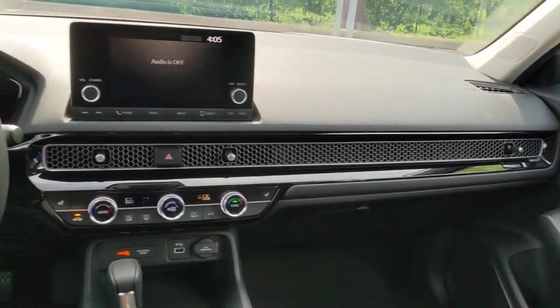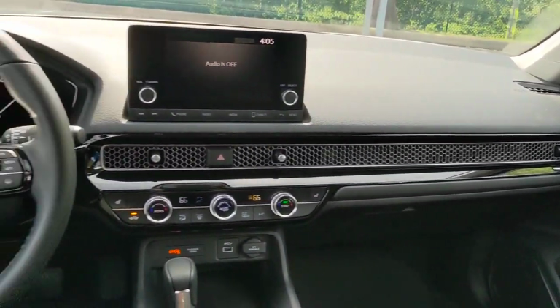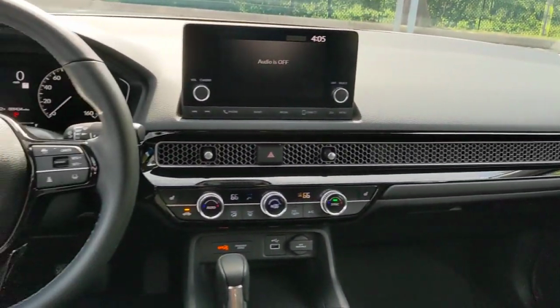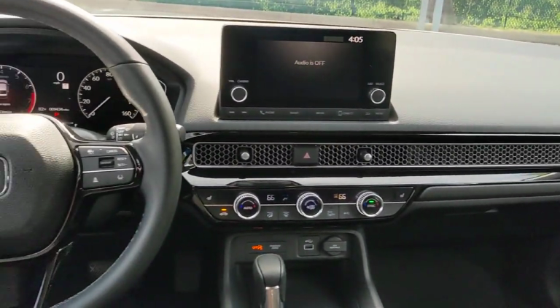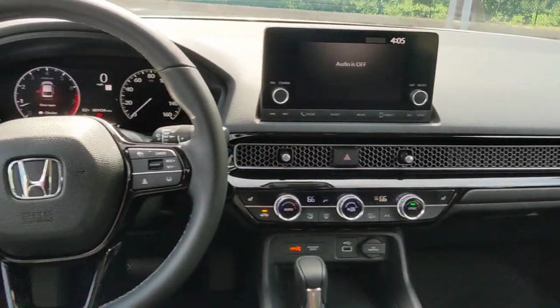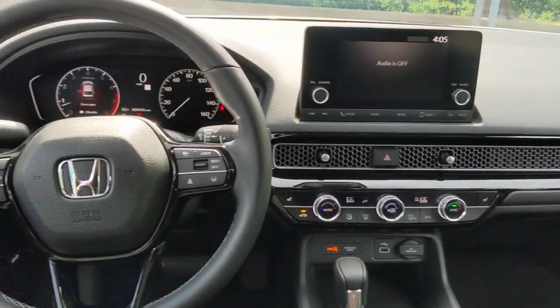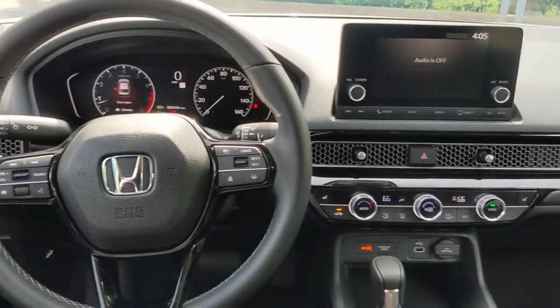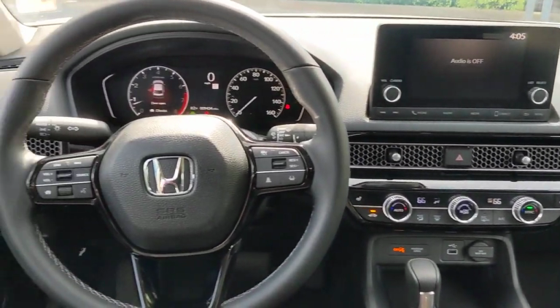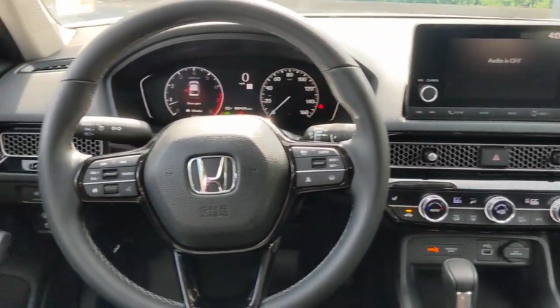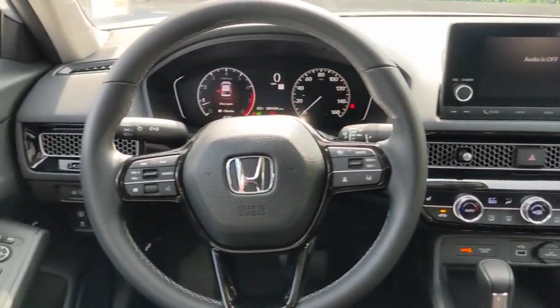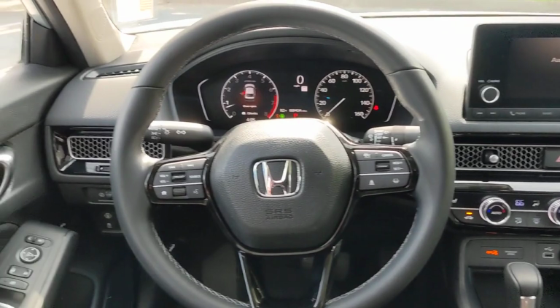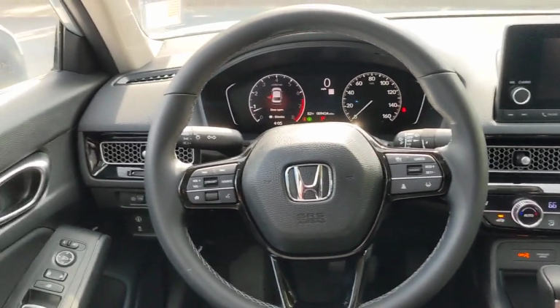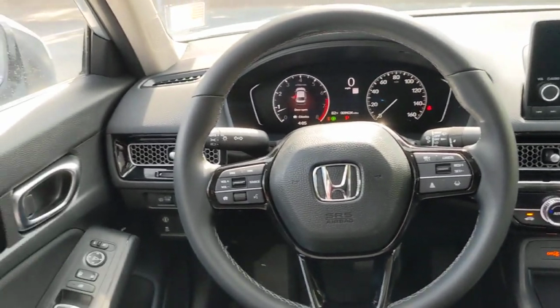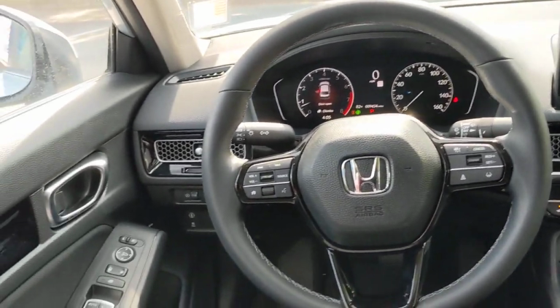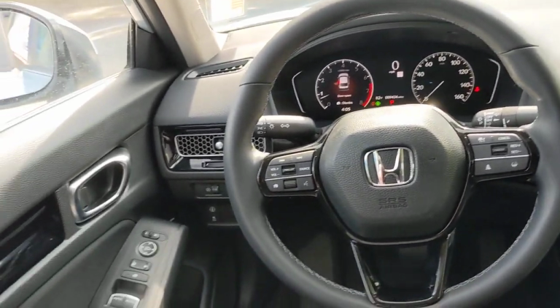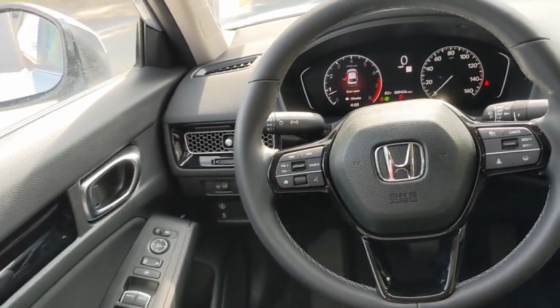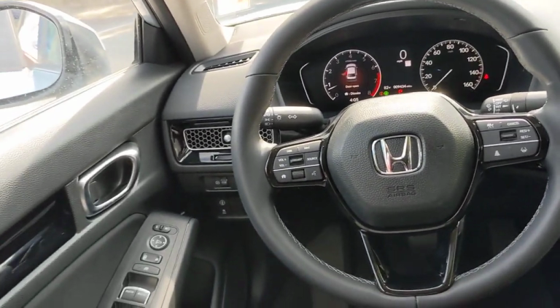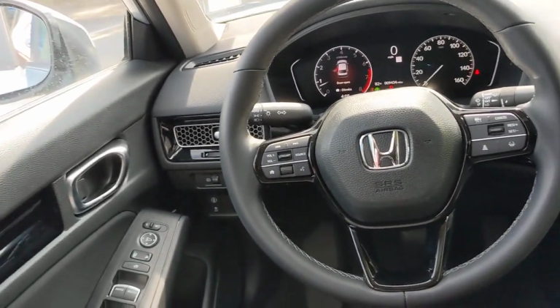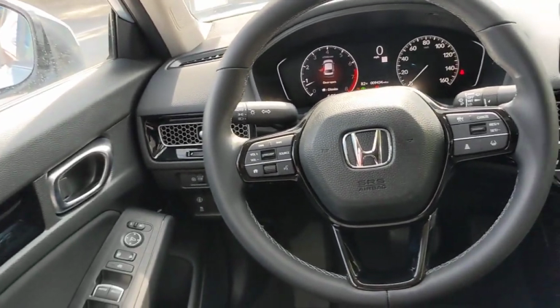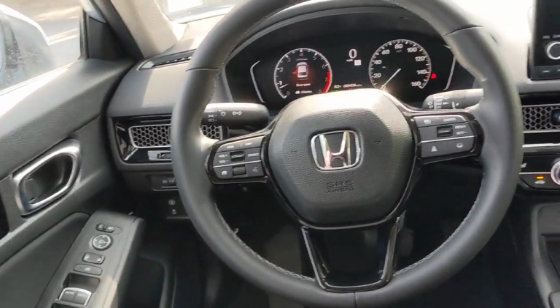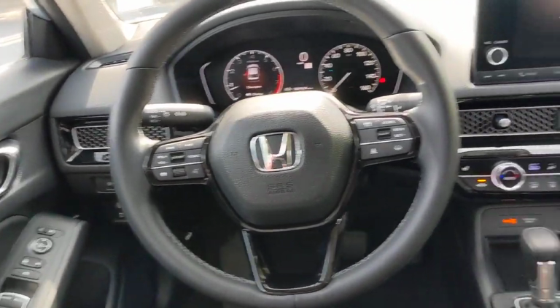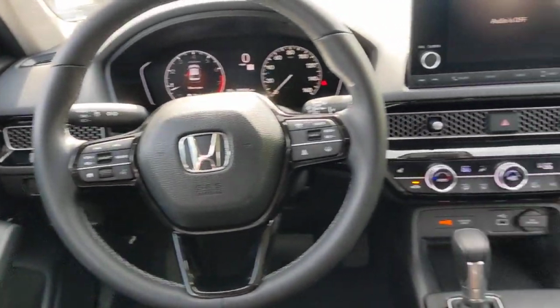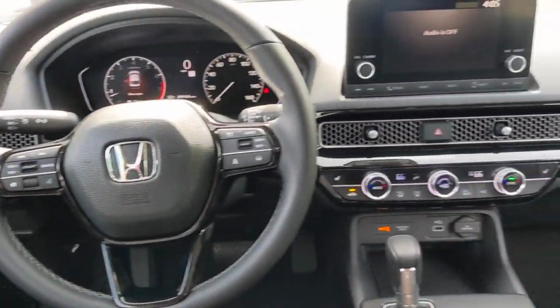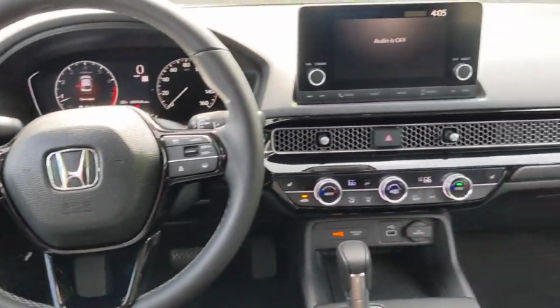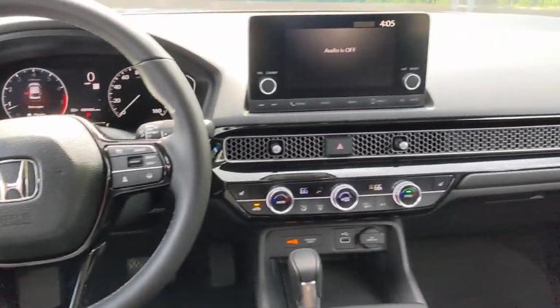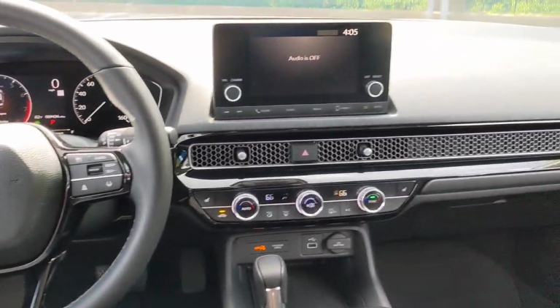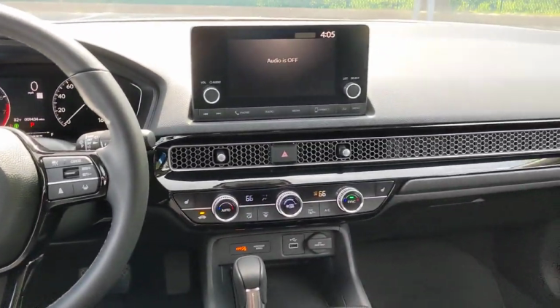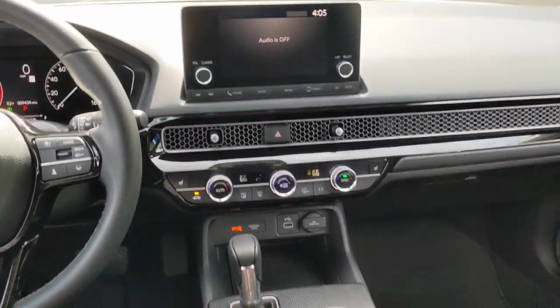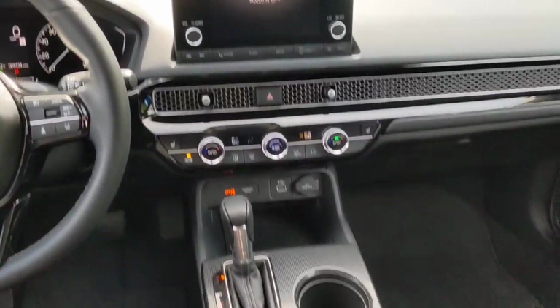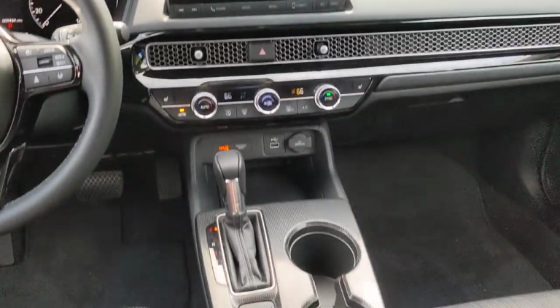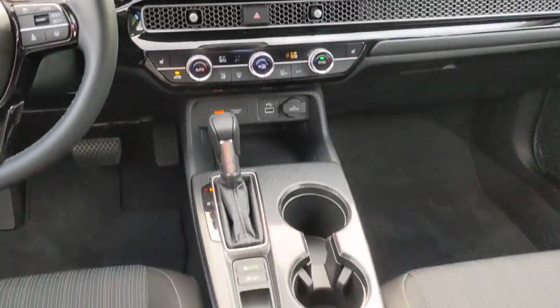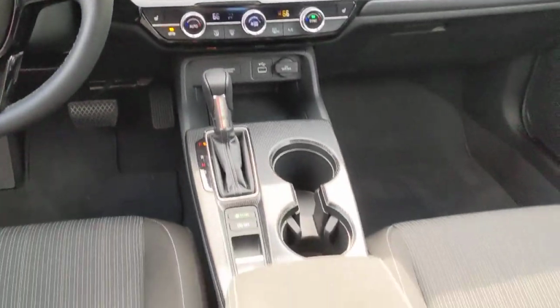Refined yet aggressive, efficient yet powerful. That's the Honda Civic sedan. All it needs is you.